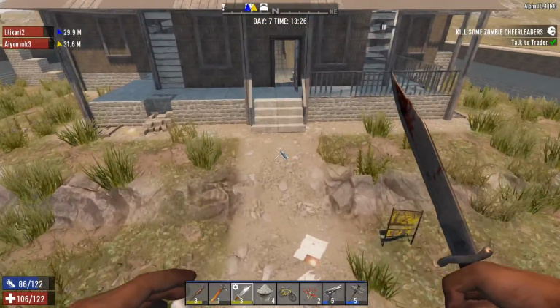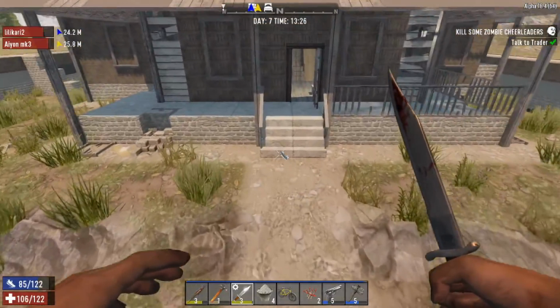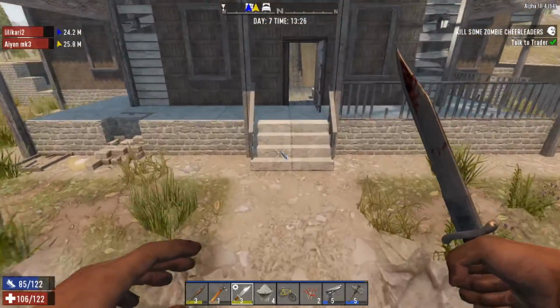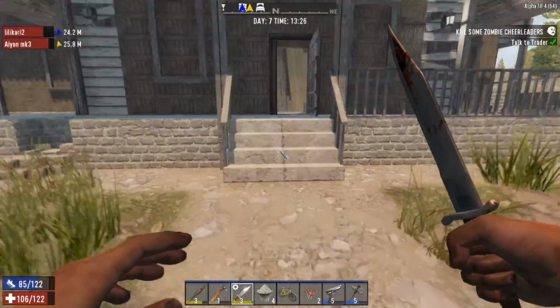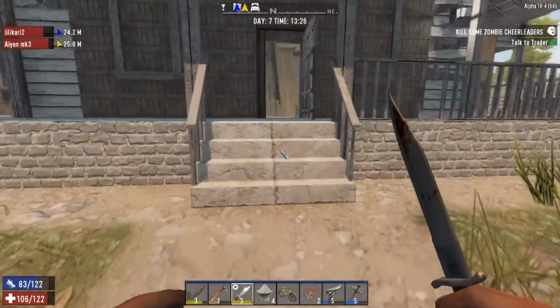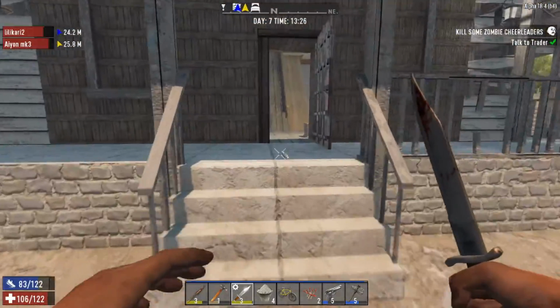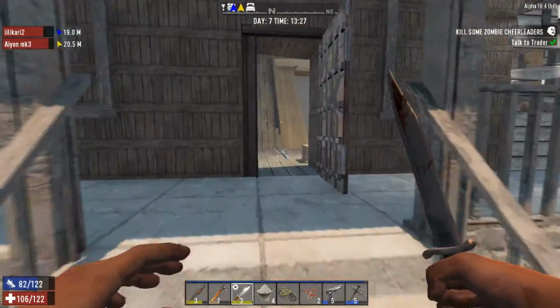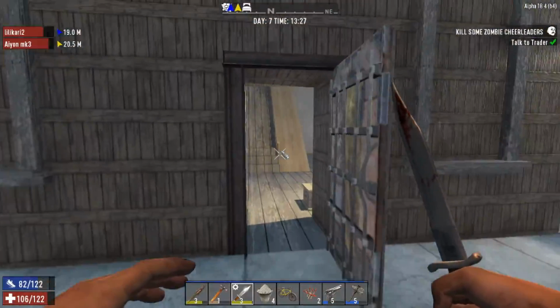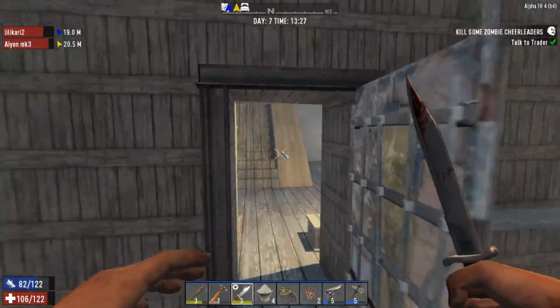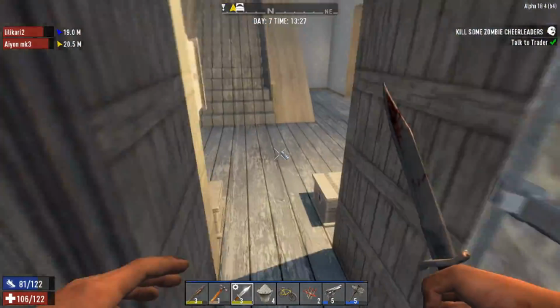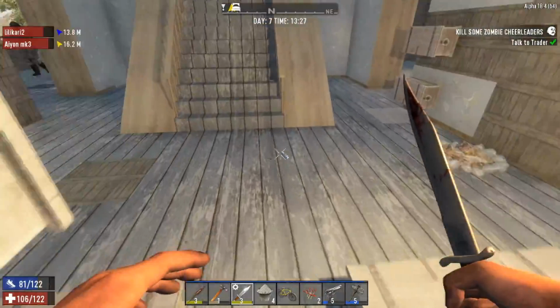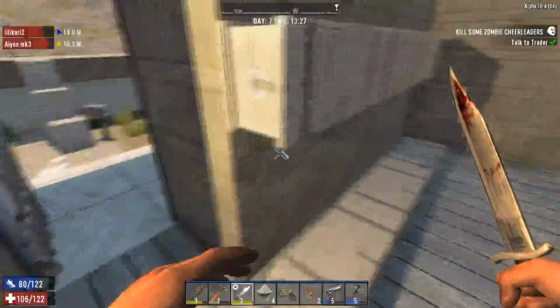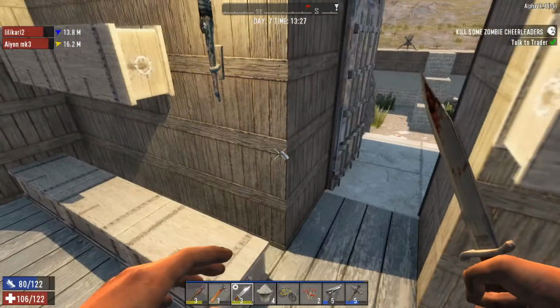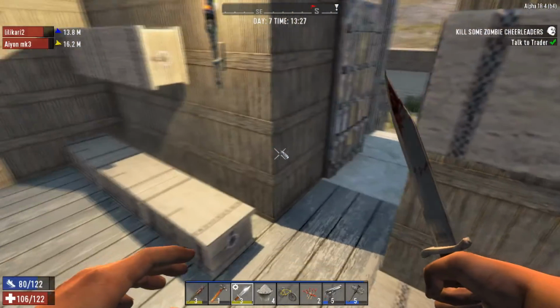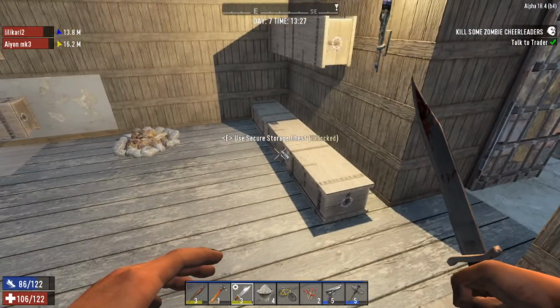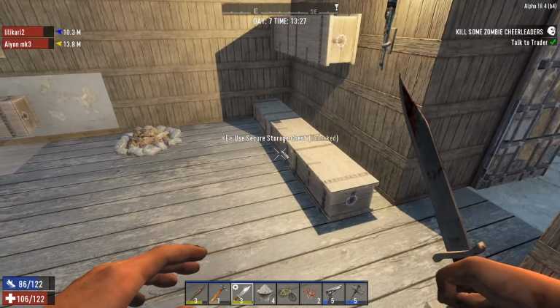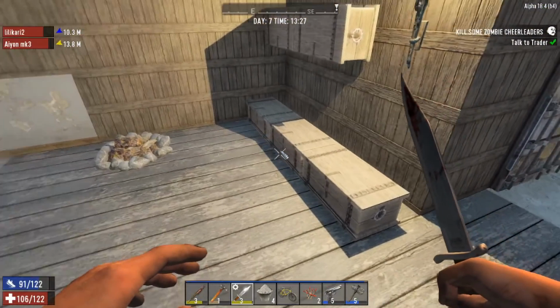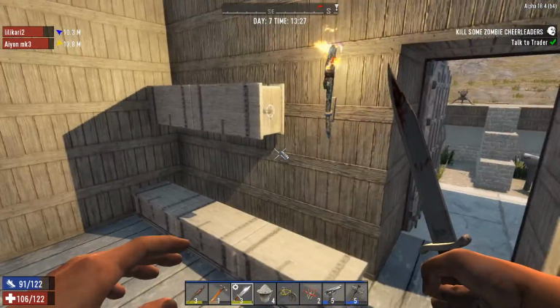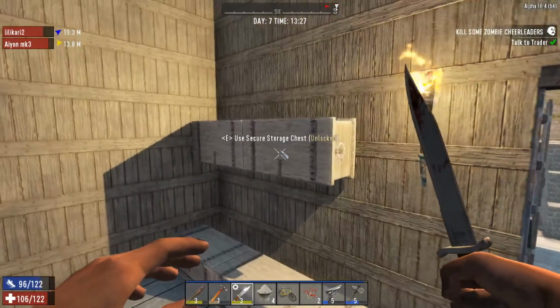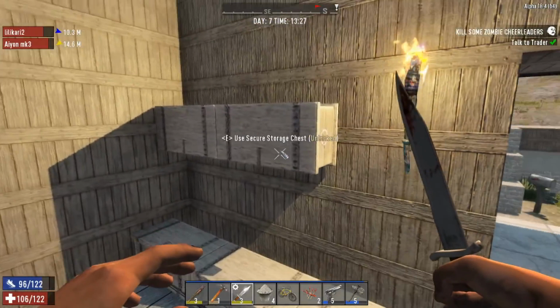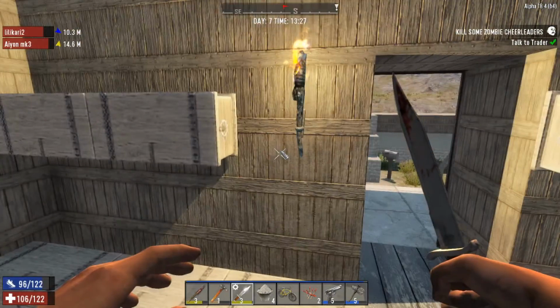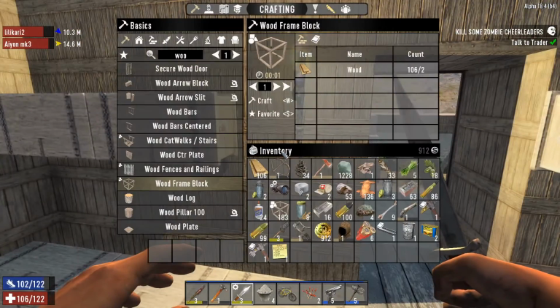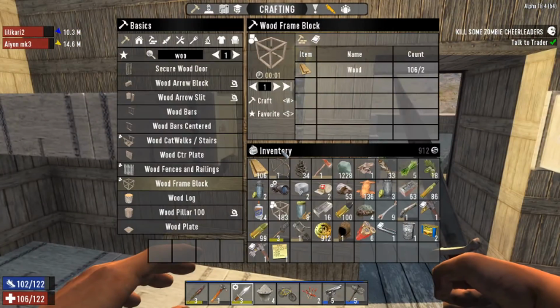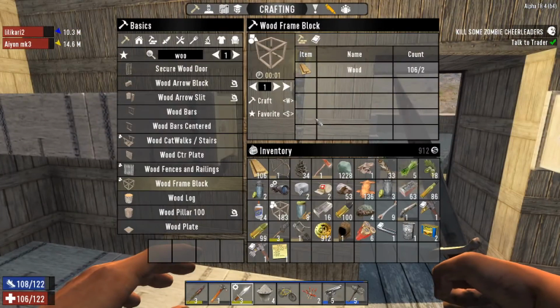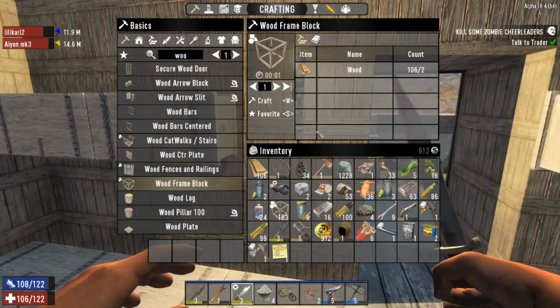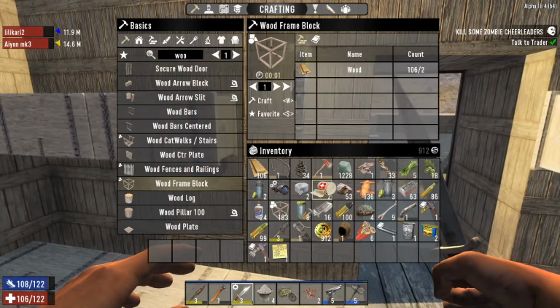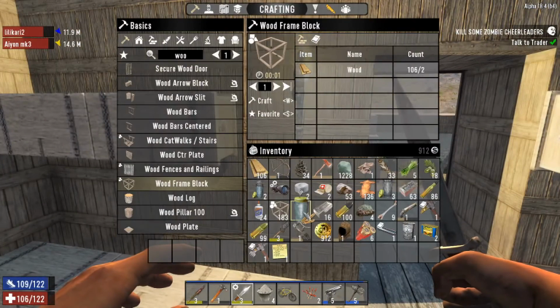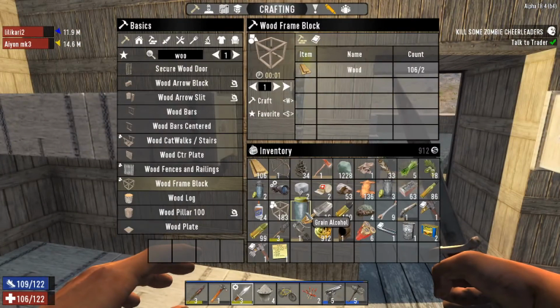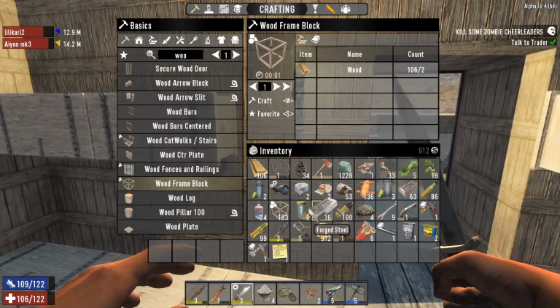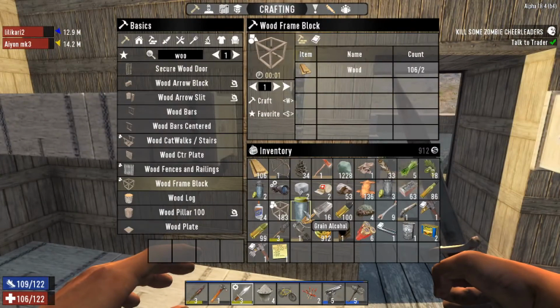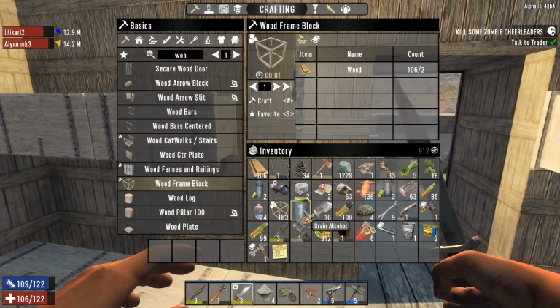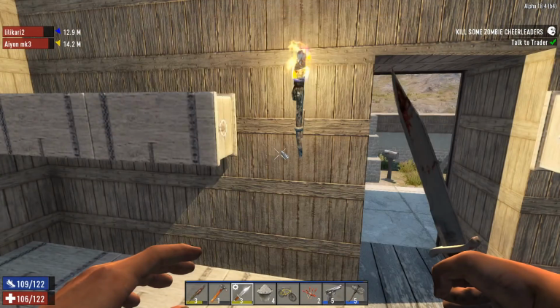There we go, range damage 99. If you don't want a seizure, don't look in the bottom chest.